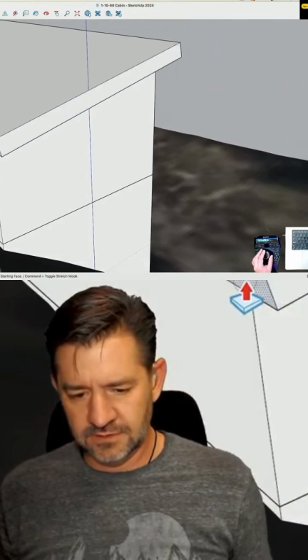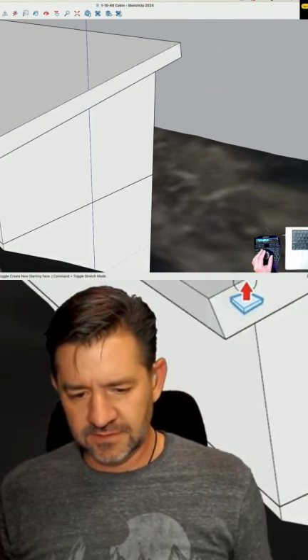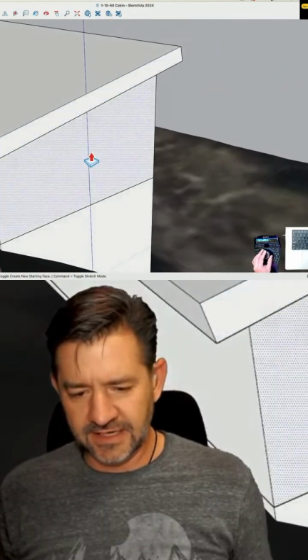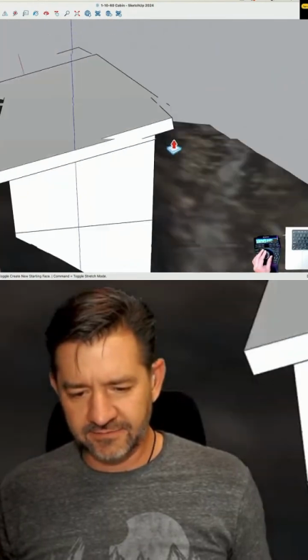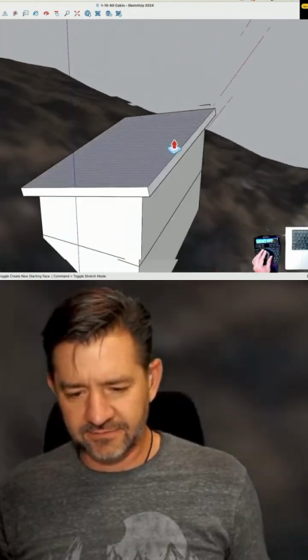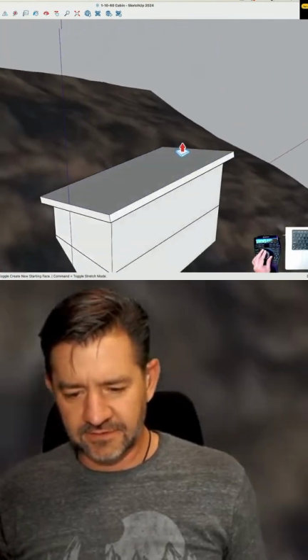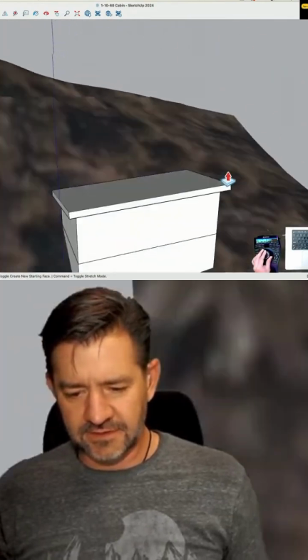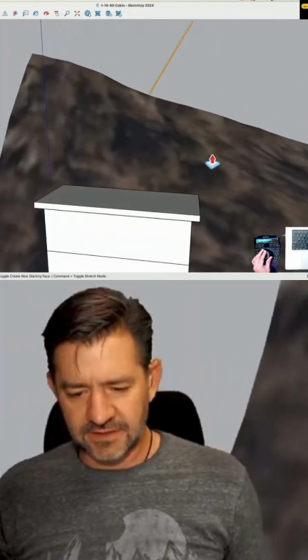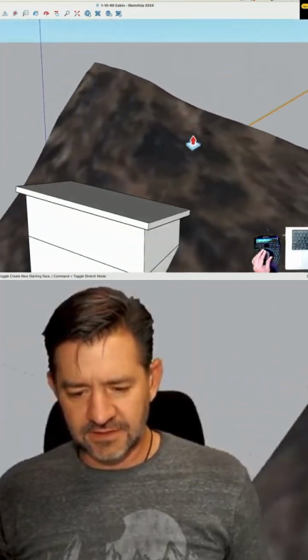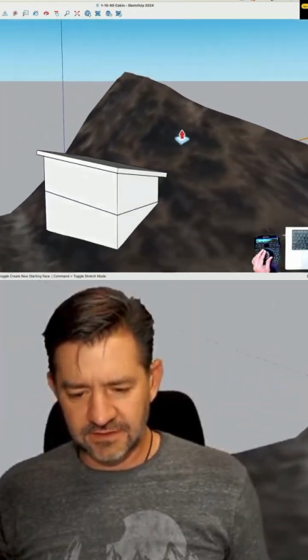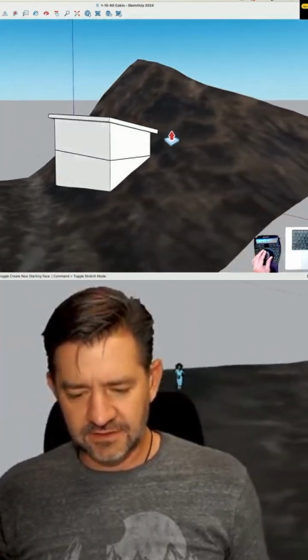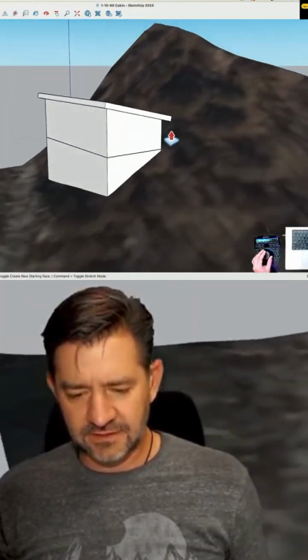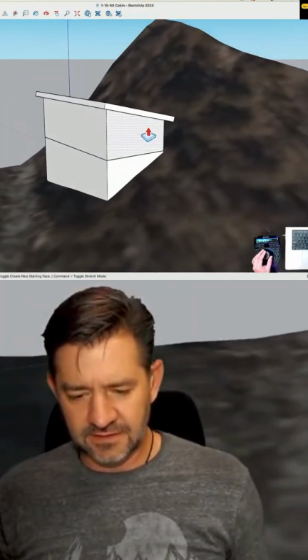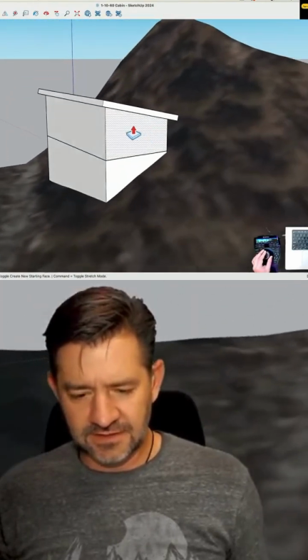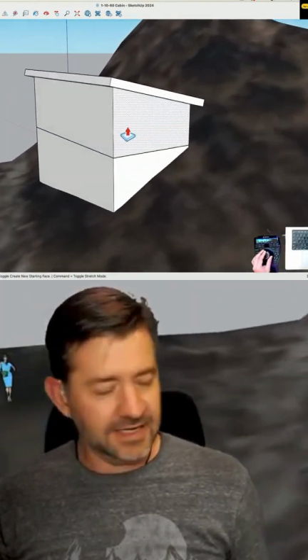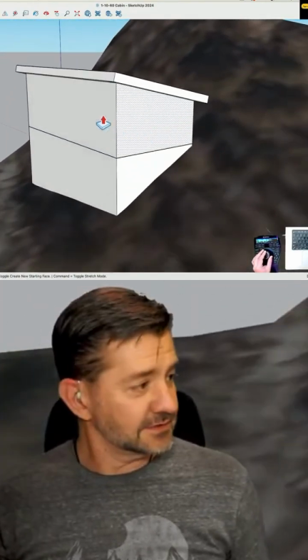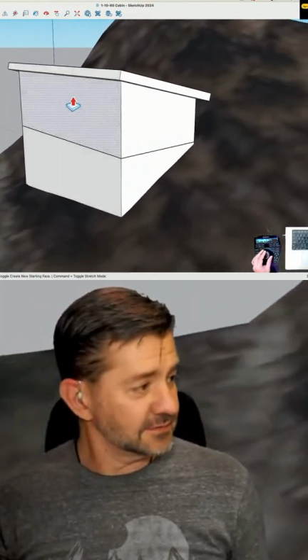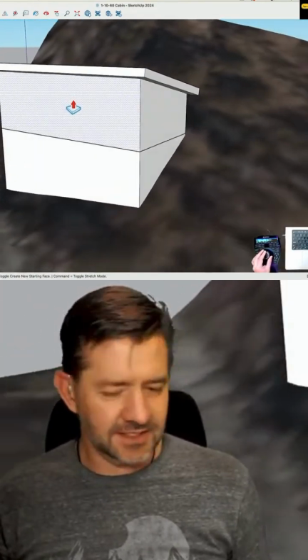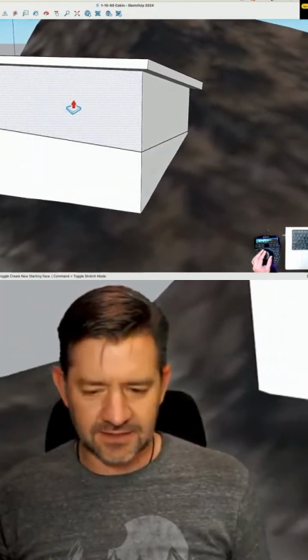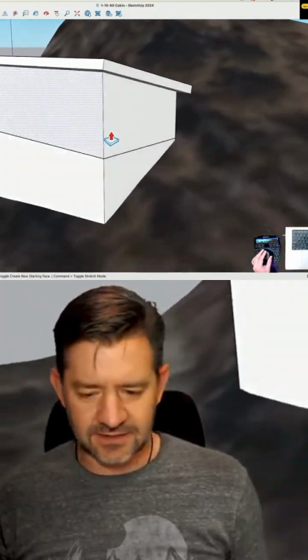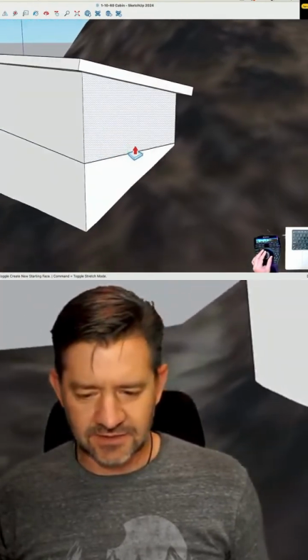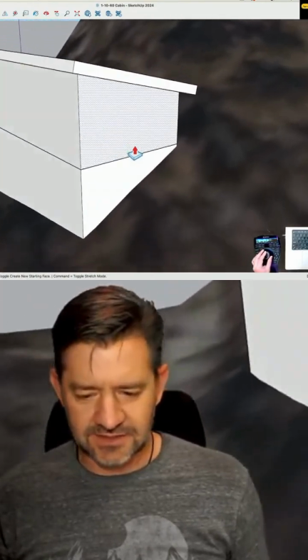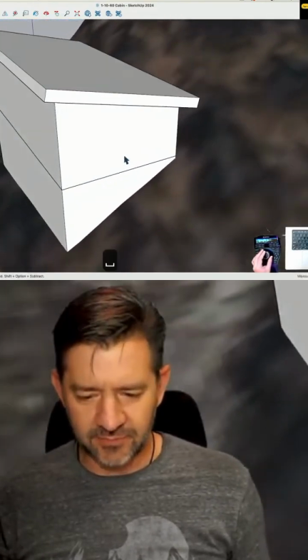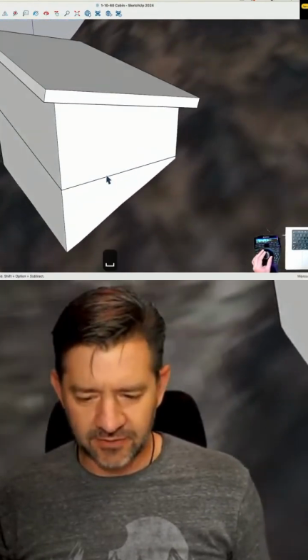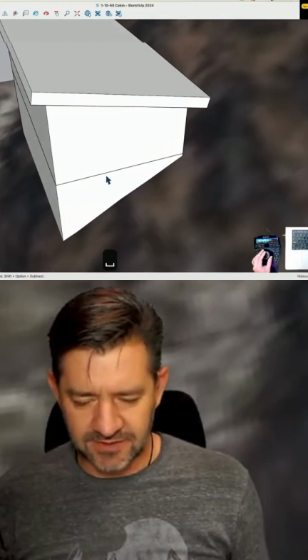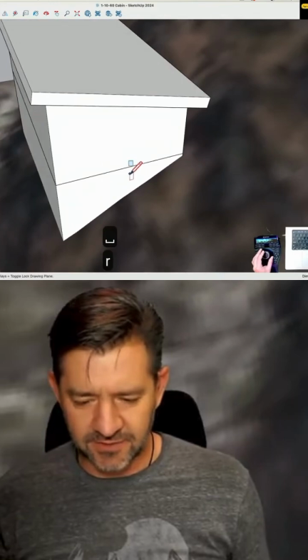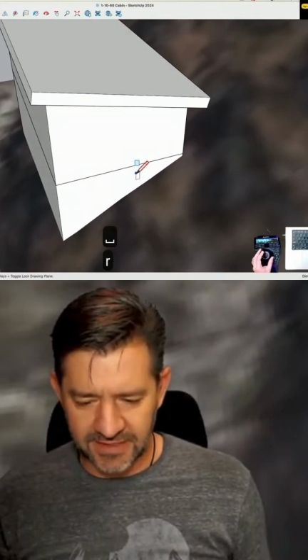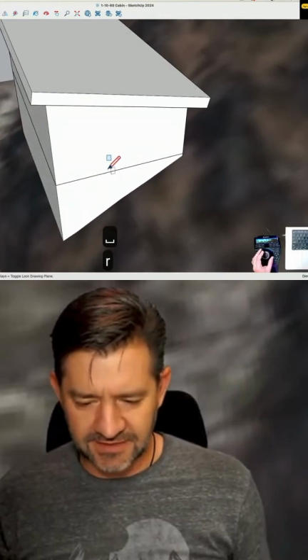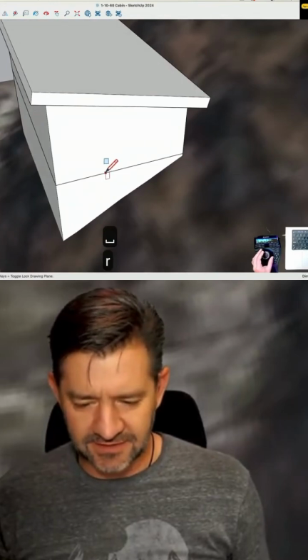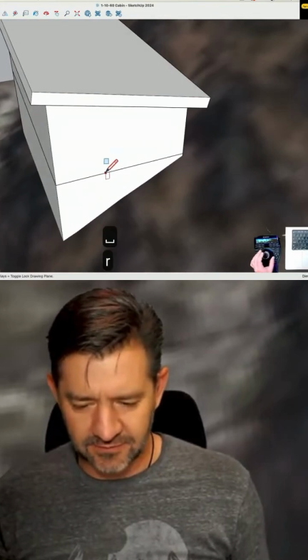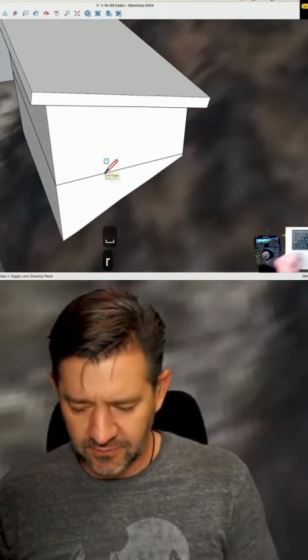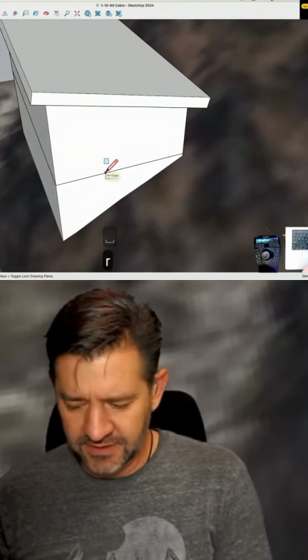Looks like a cabin that's going to have a lot of big windows. Yeah, so I'm kind of thinking just that, but I want to get some other massing in here real quick.